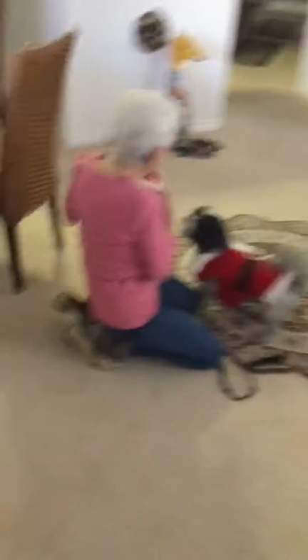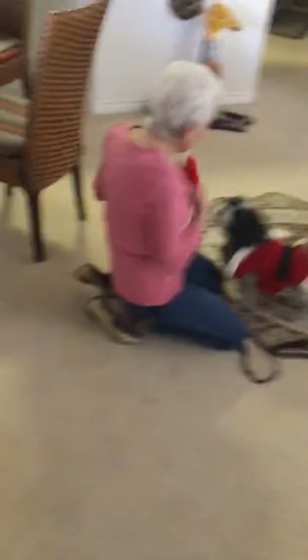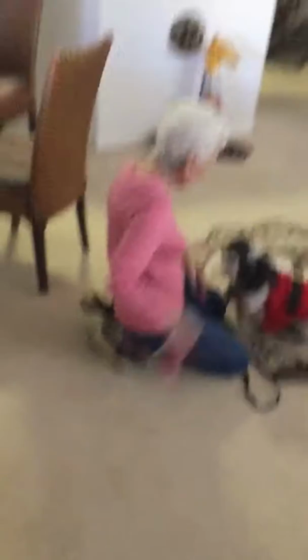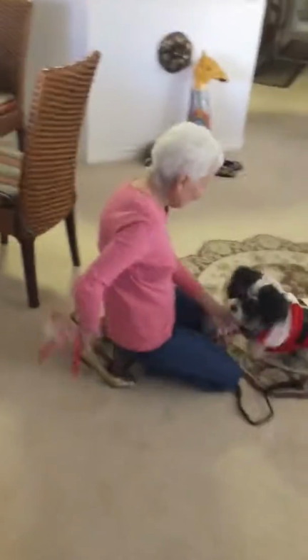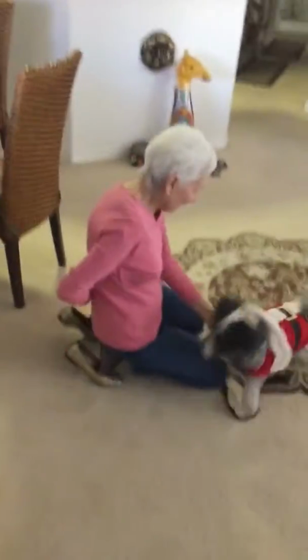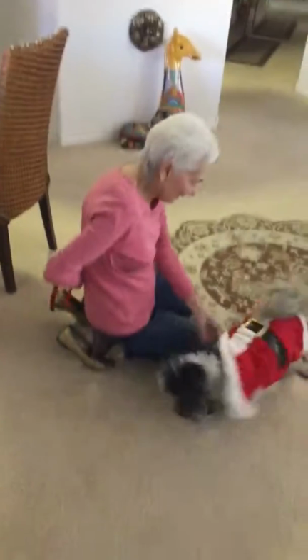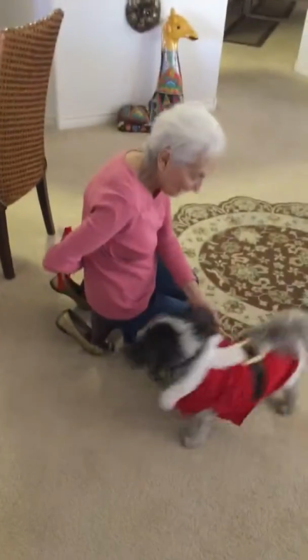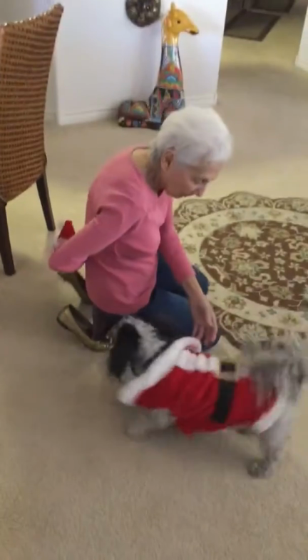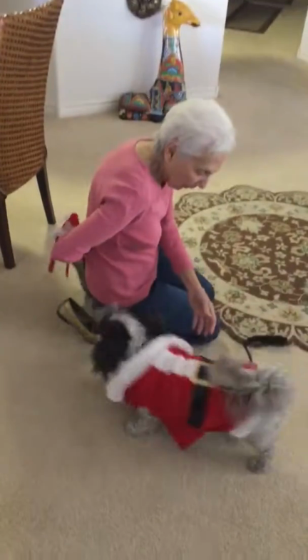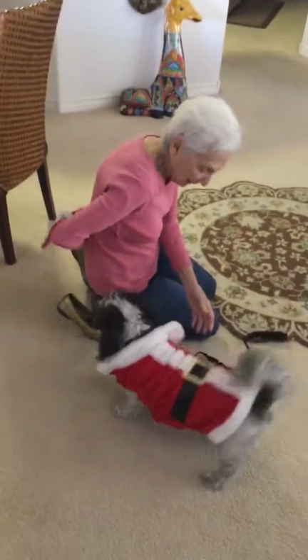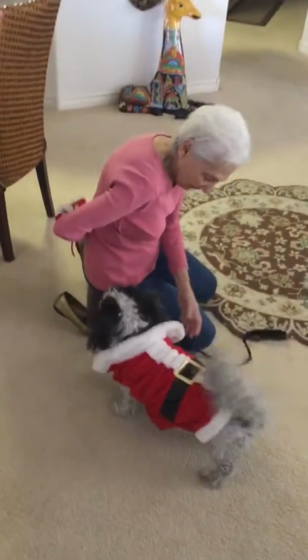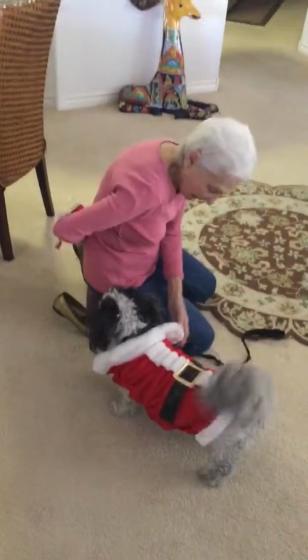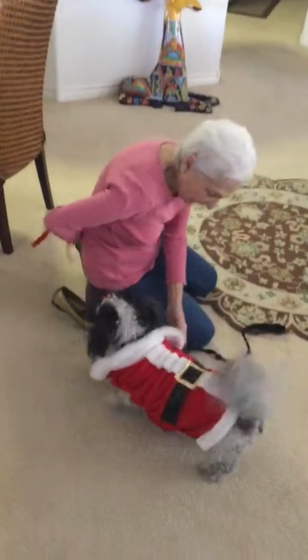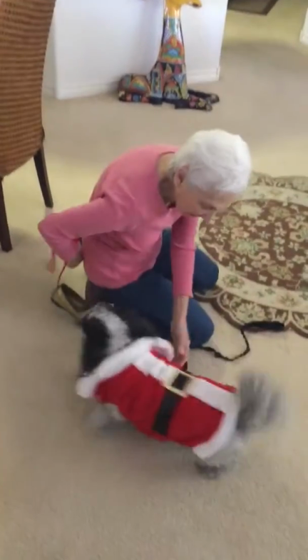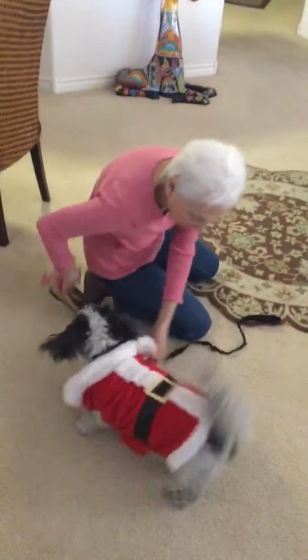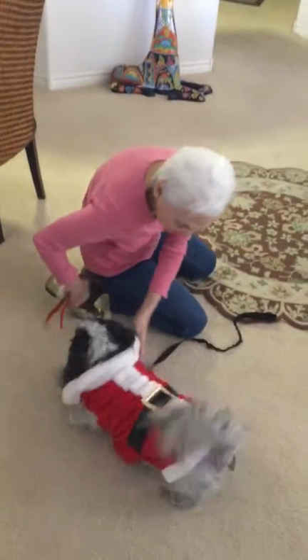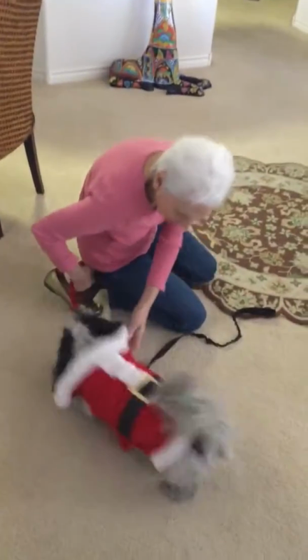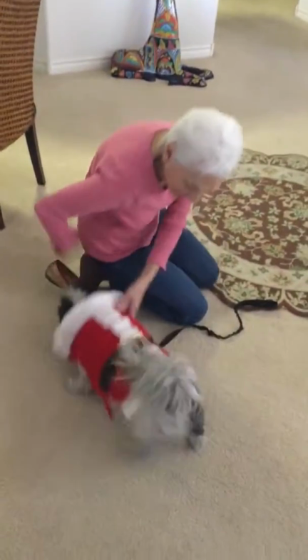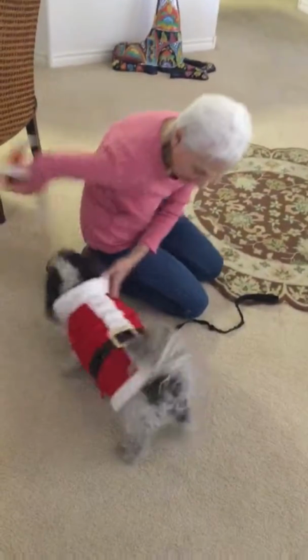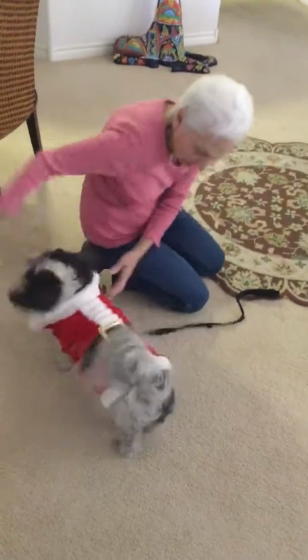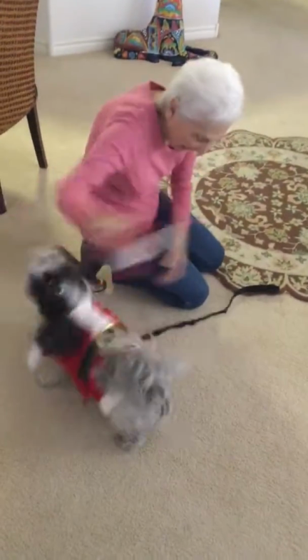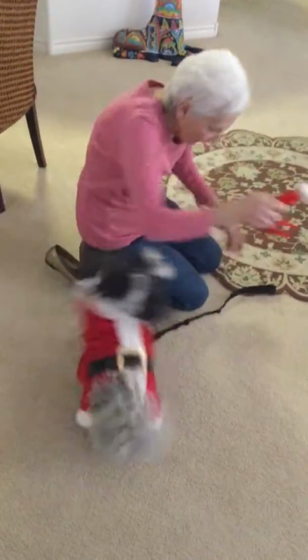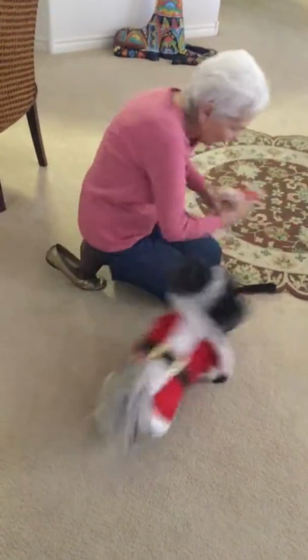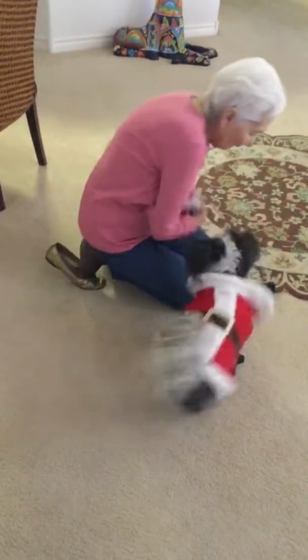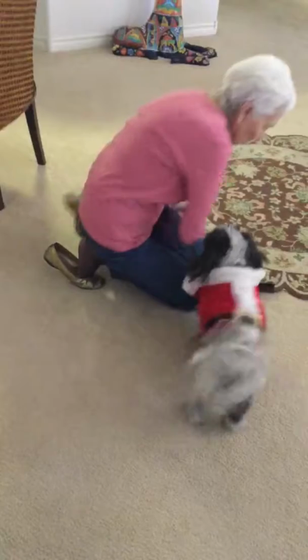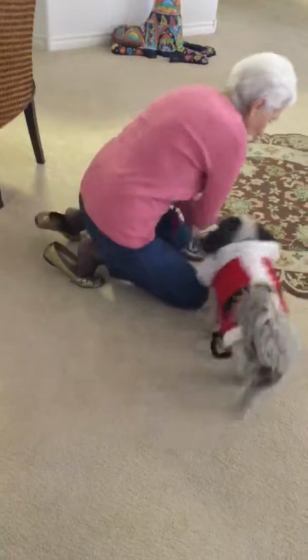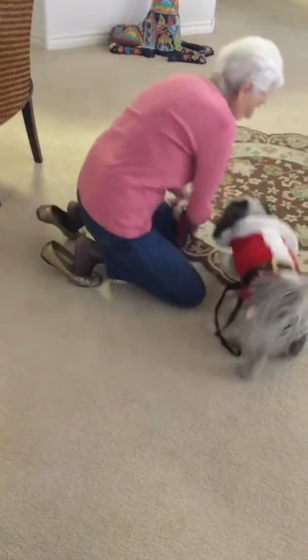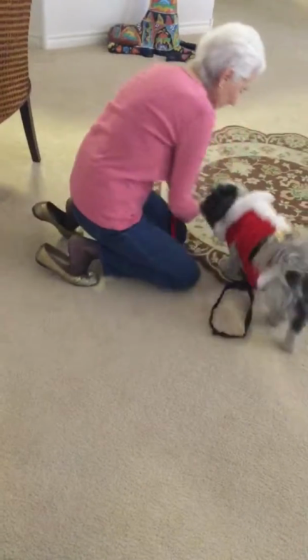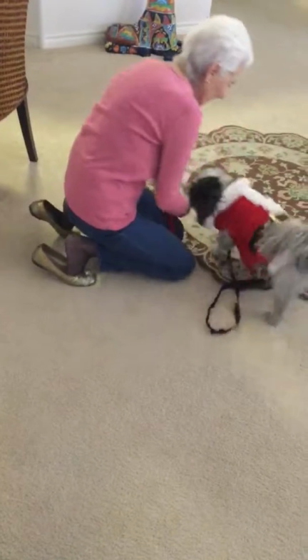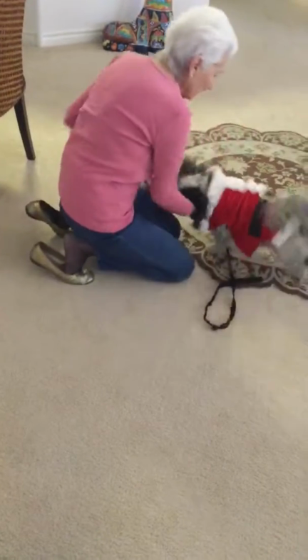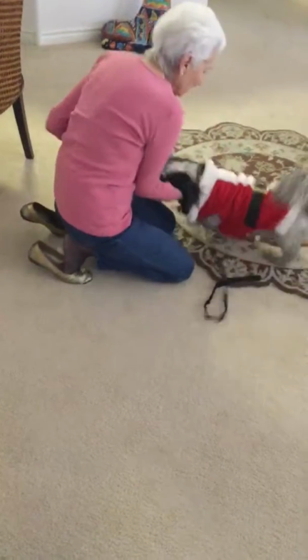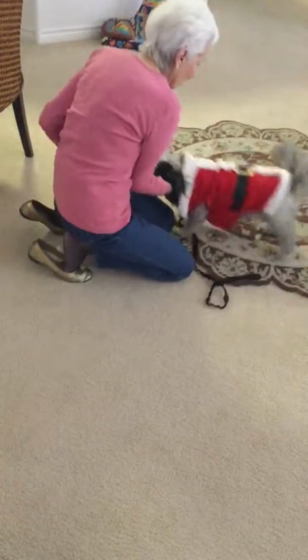No, you can't have this, it's not a toy. Stop, stop, stop. Truffle, stop, stop.